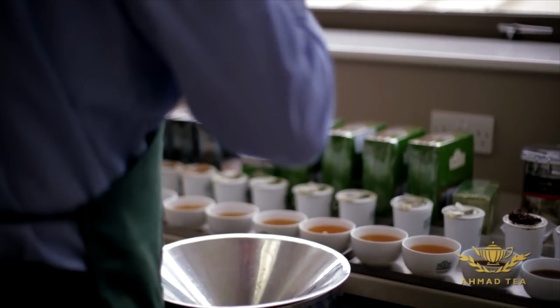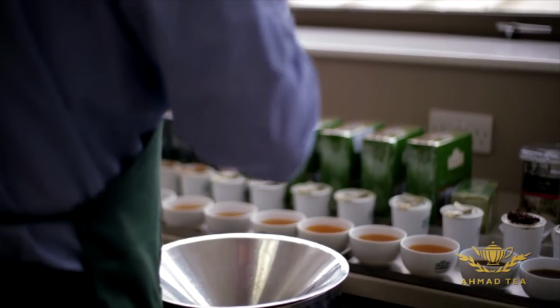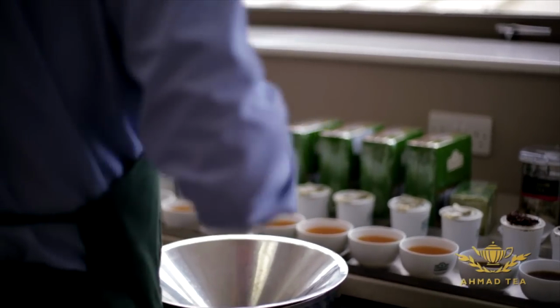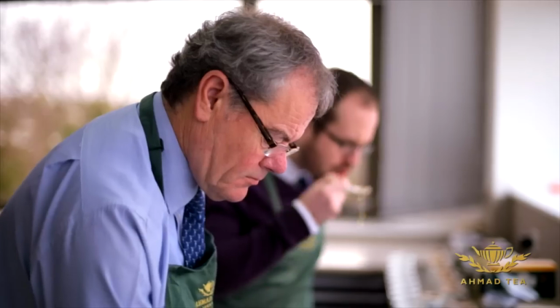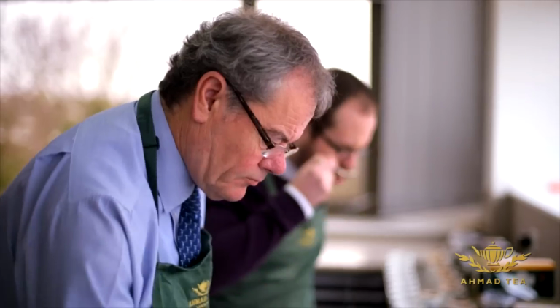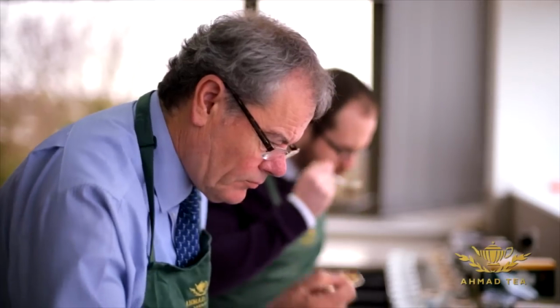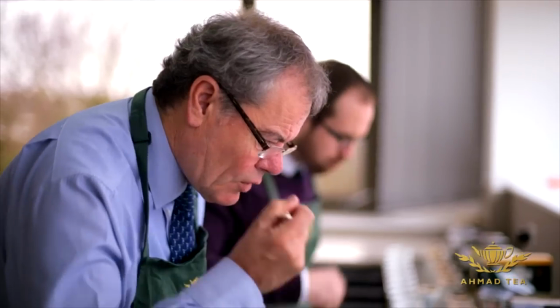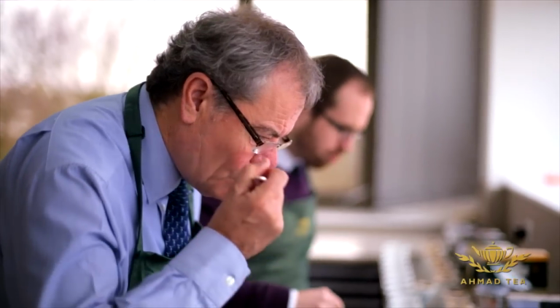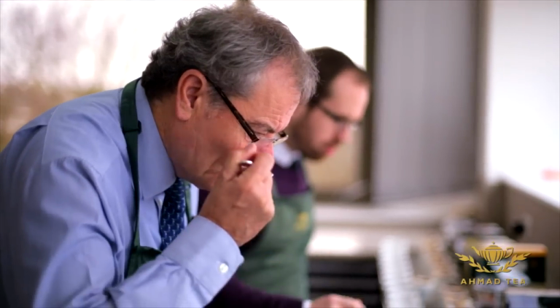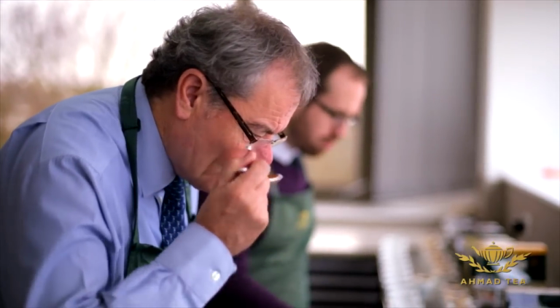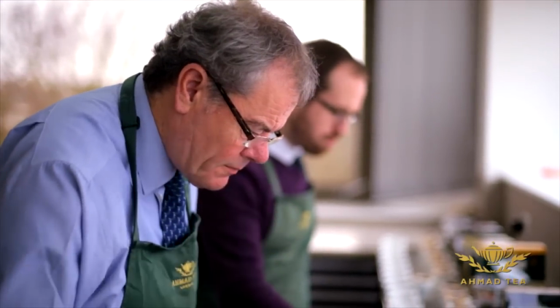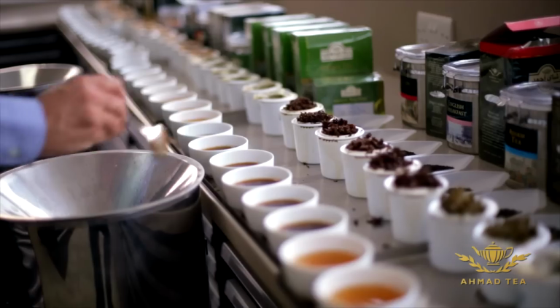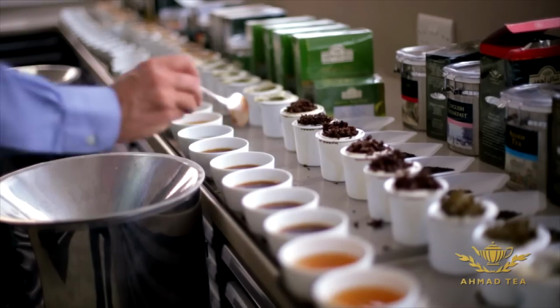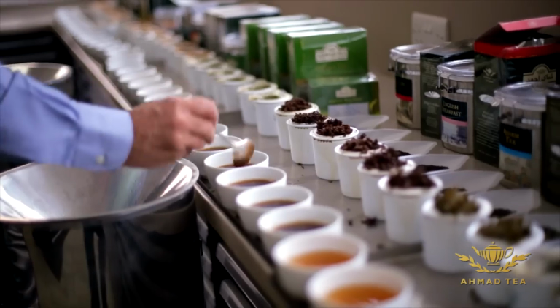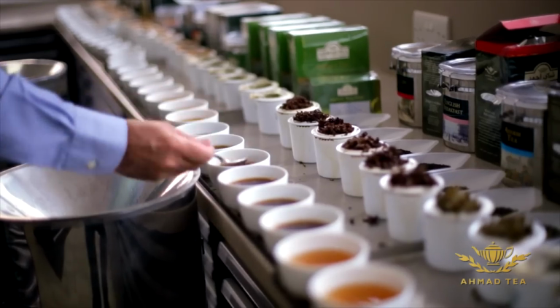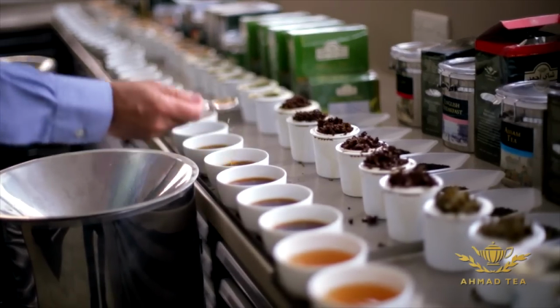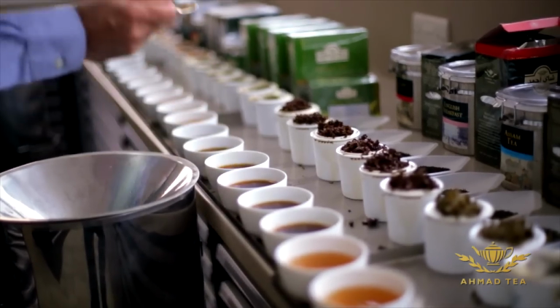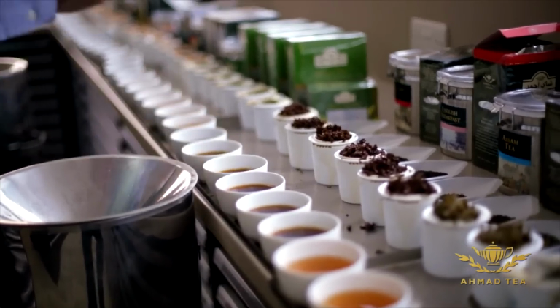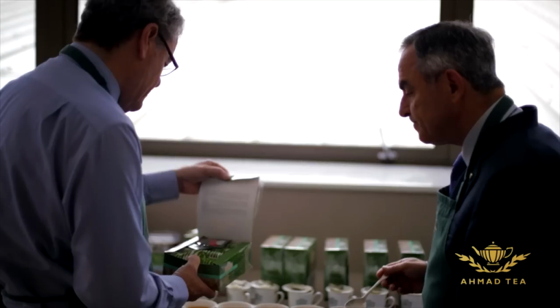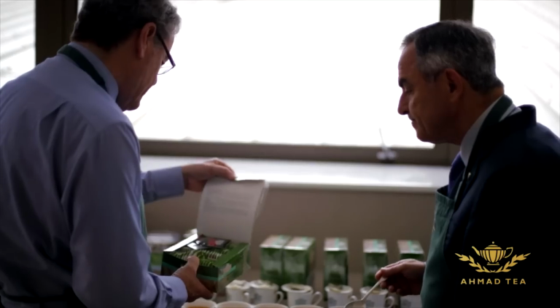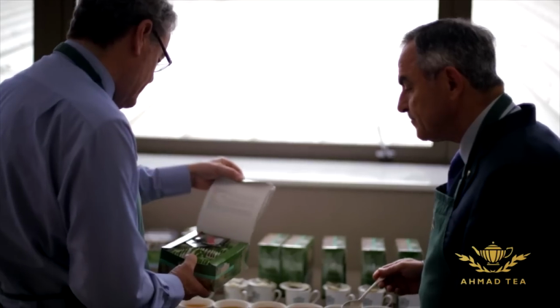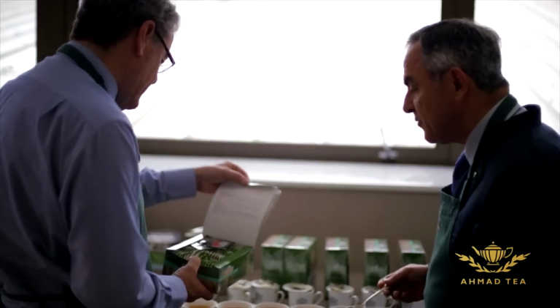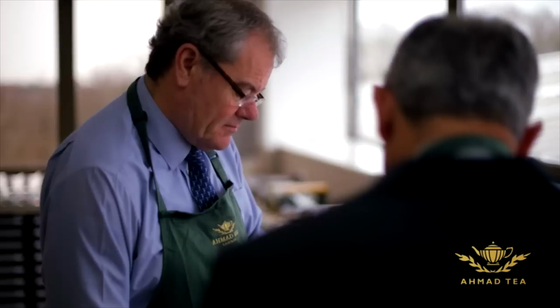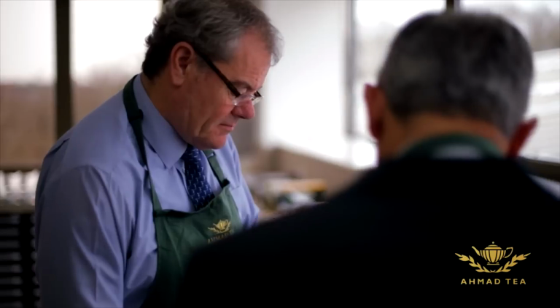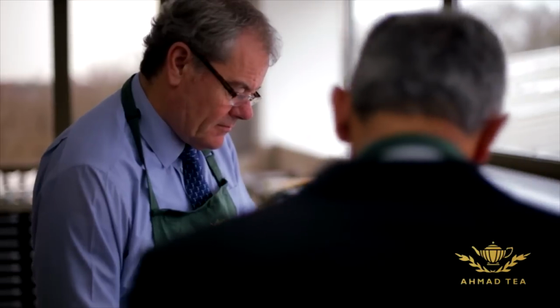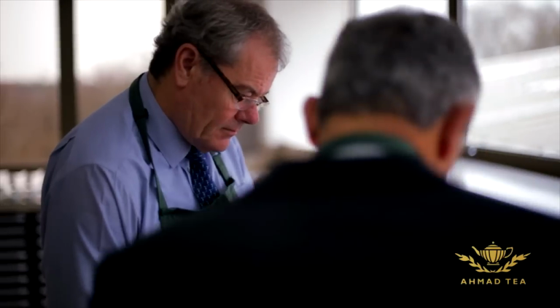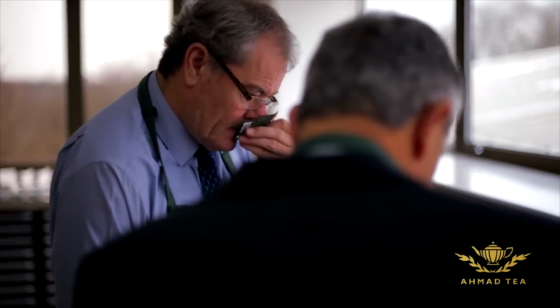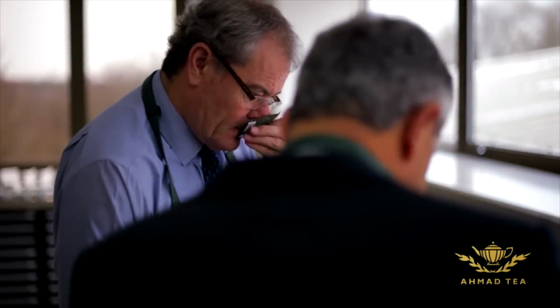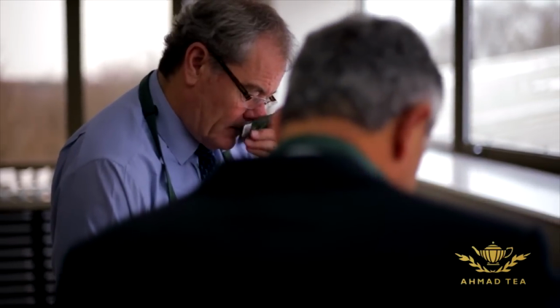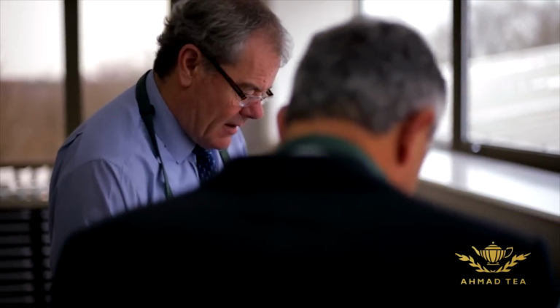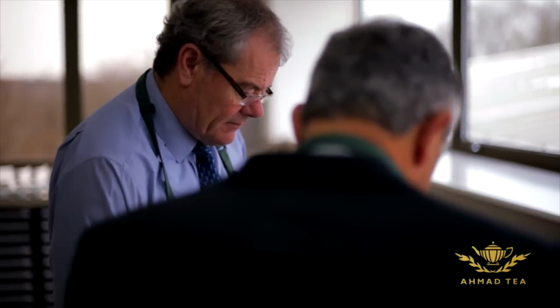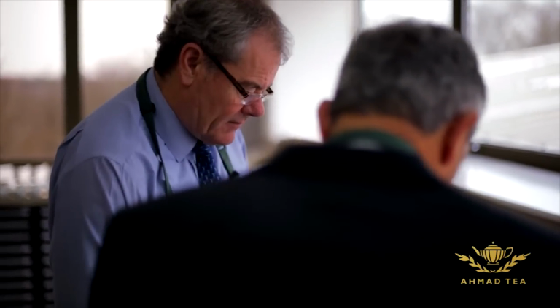We keep seventeen thousand samples of tea in our tea room in order to really control the quality of our teas.